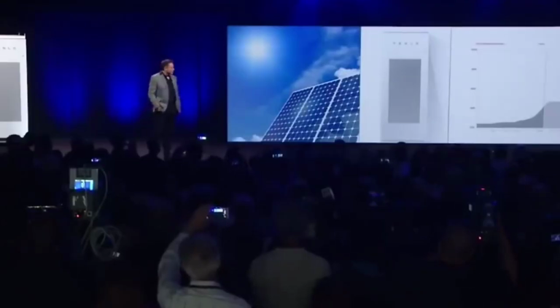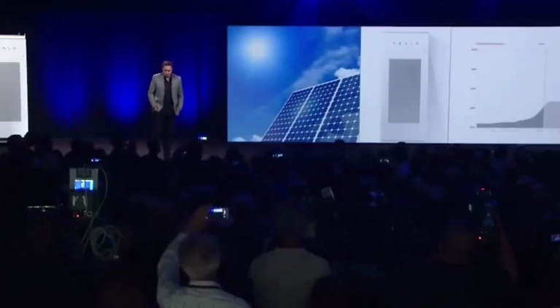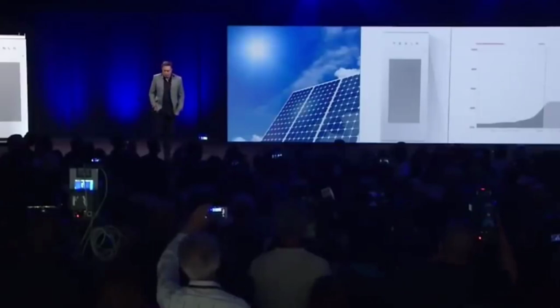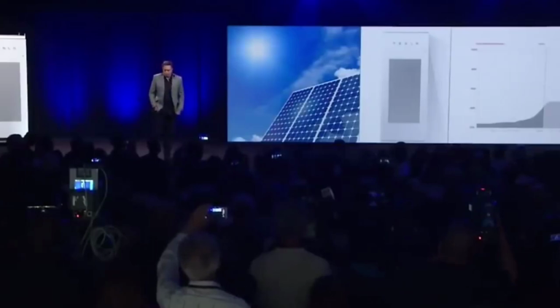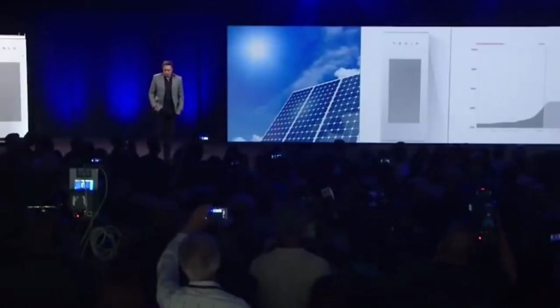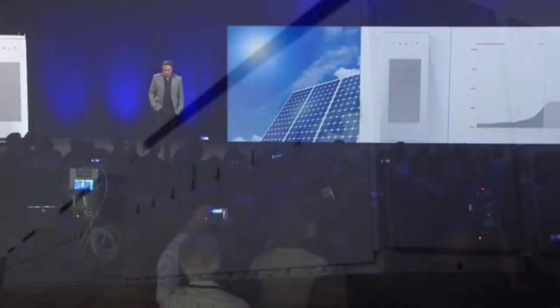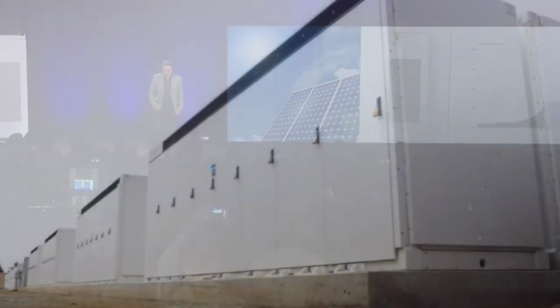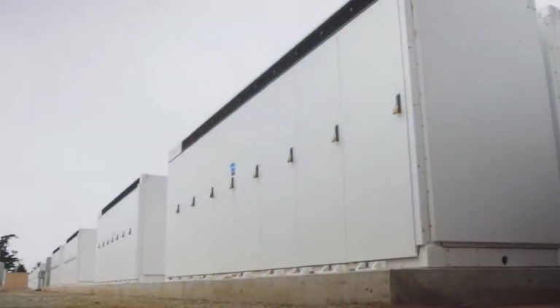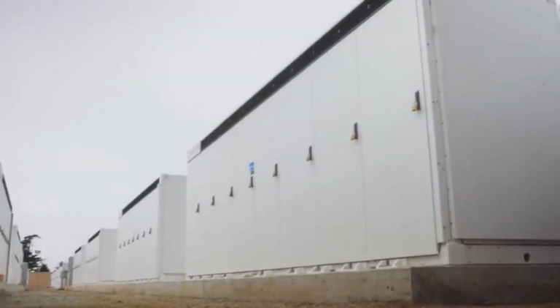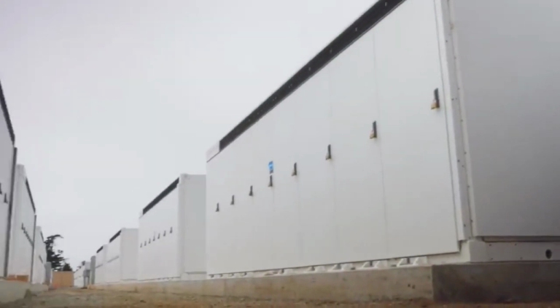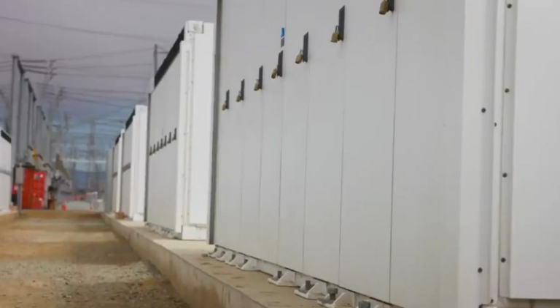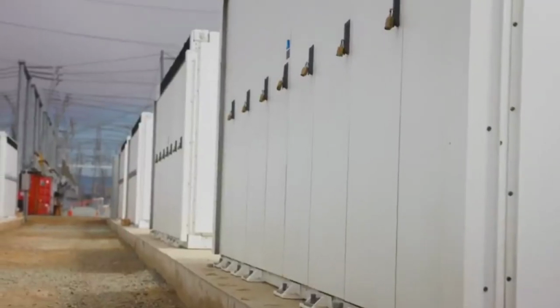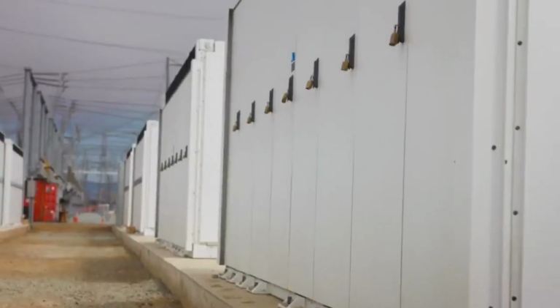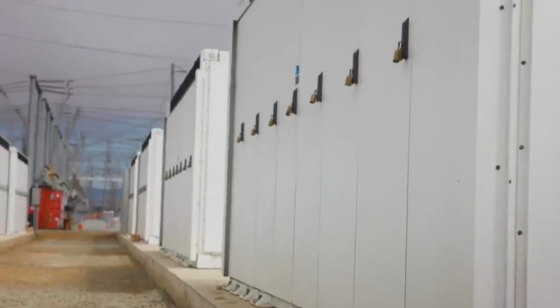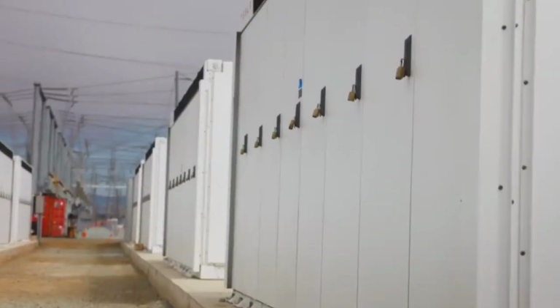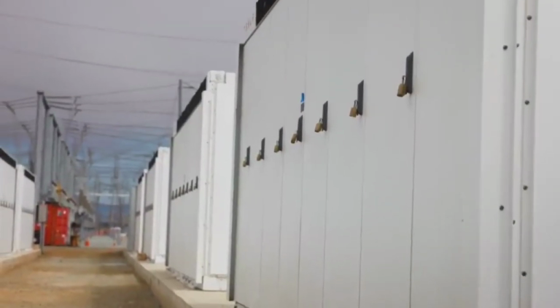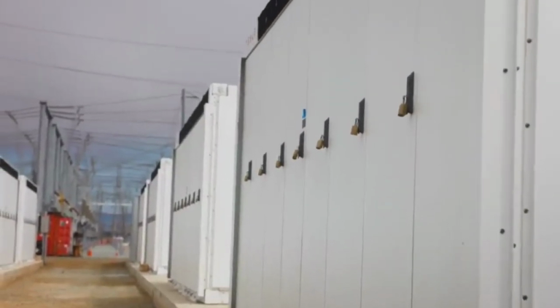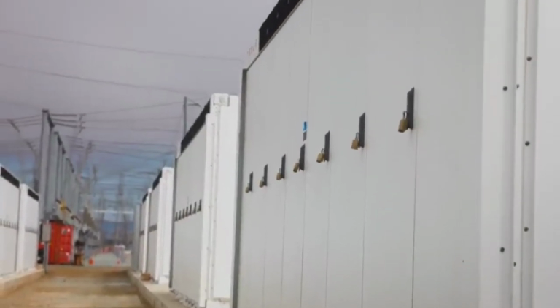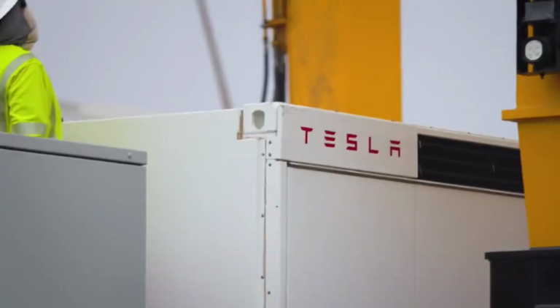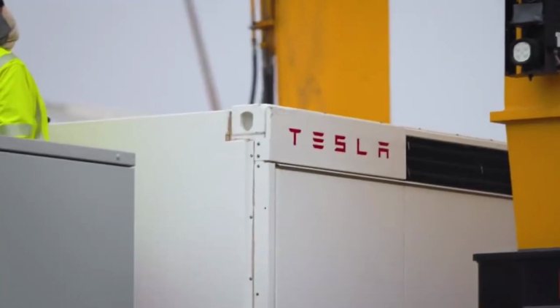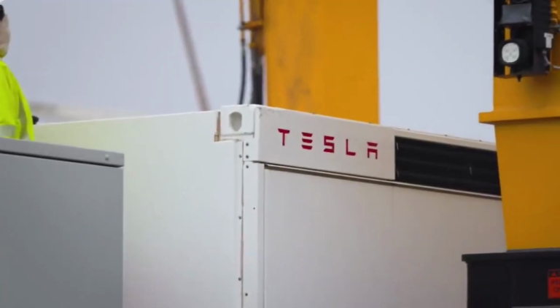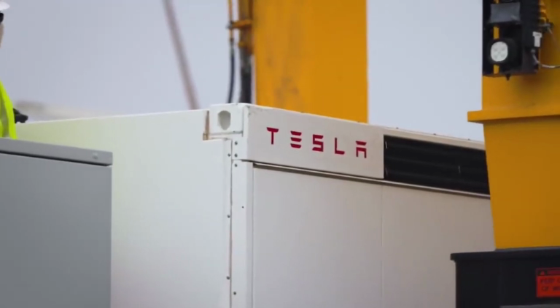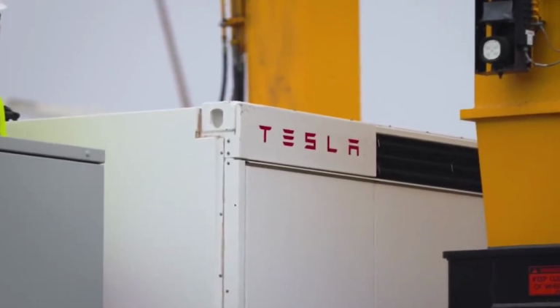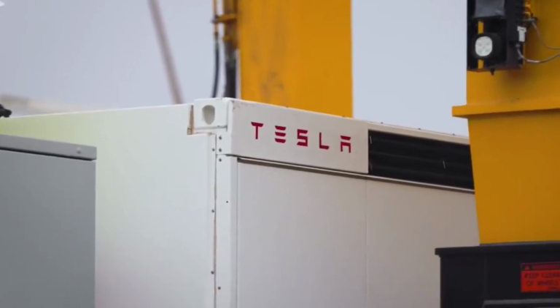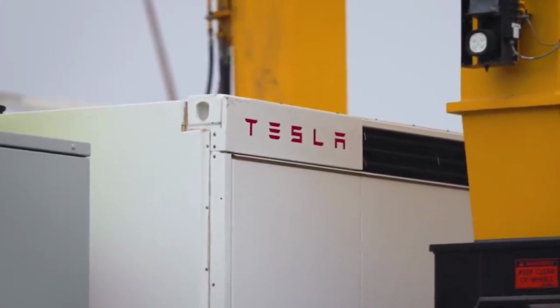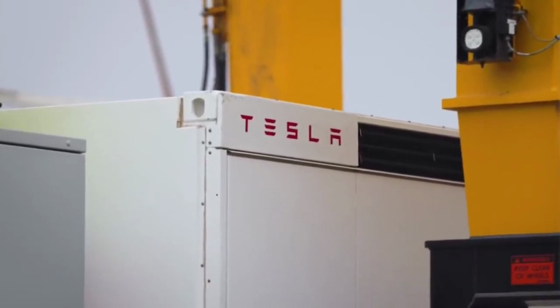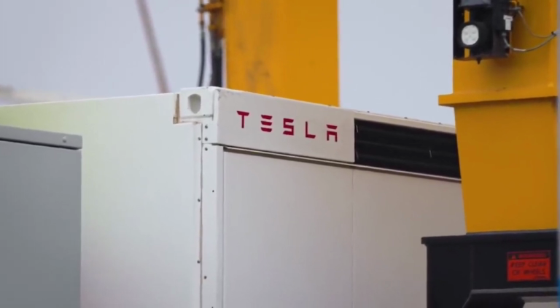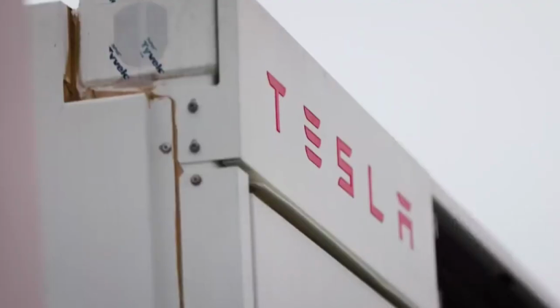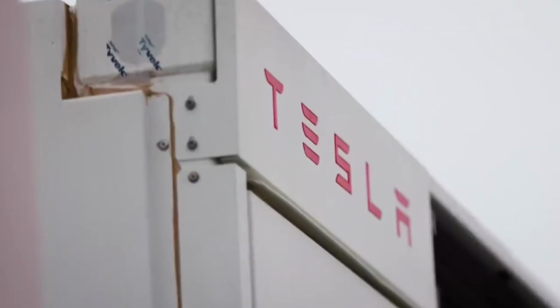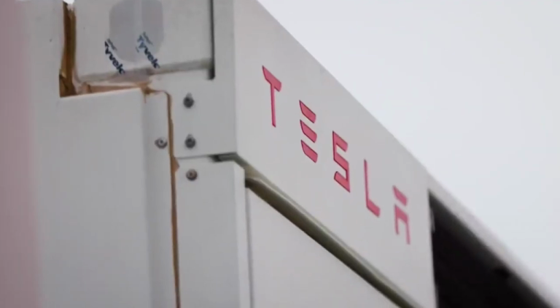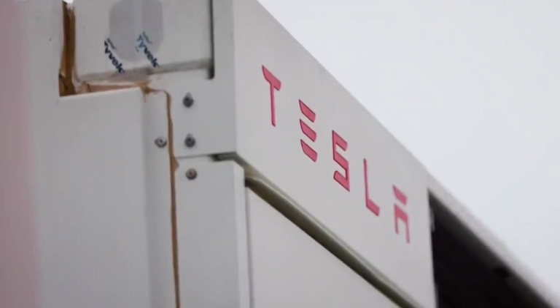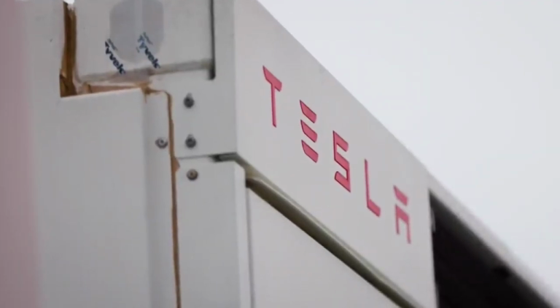Tesla started making 4680 dry cells this year, first in a pilot plant near its Fremont, California facility, and more recently at its new international headquarters in Austin, Texas.